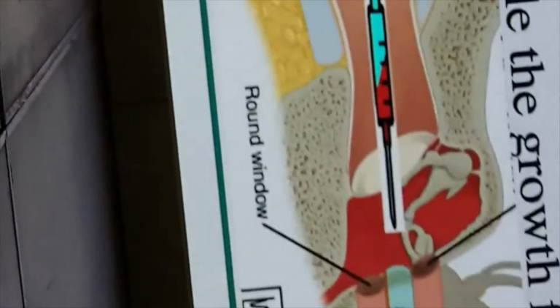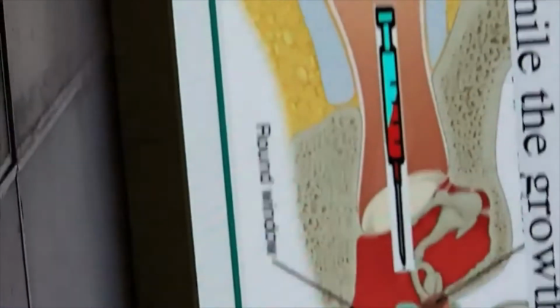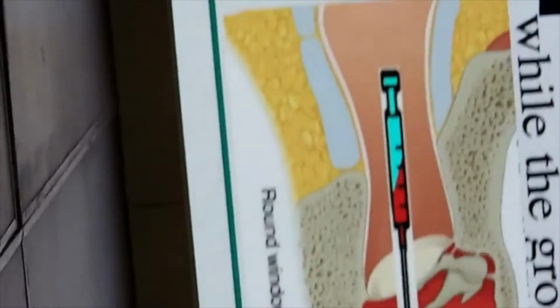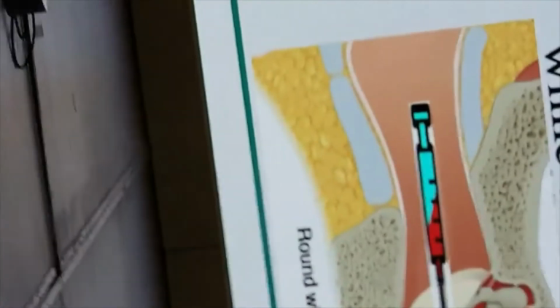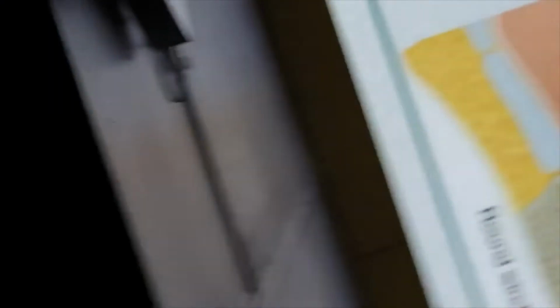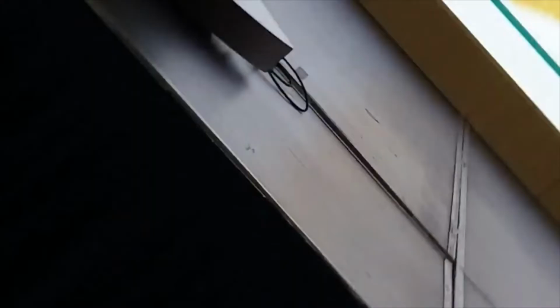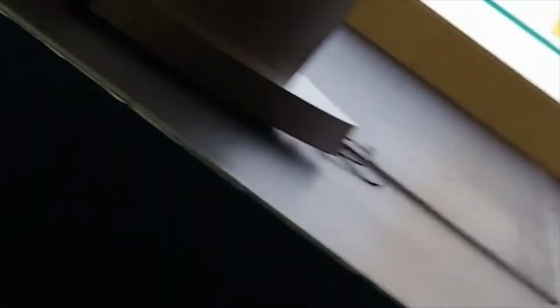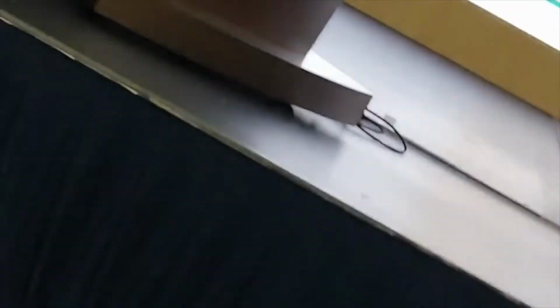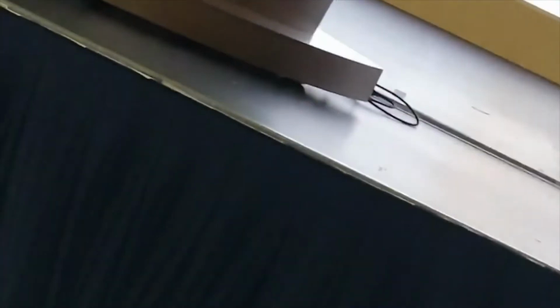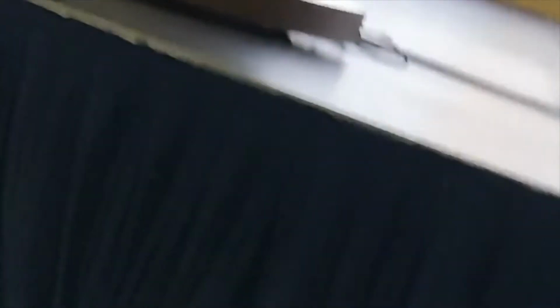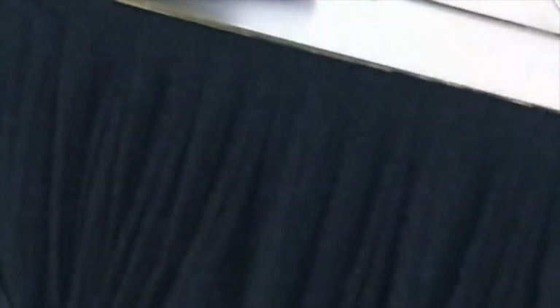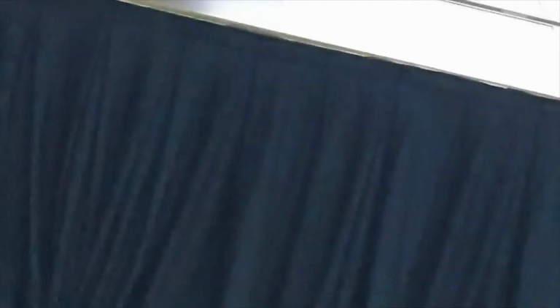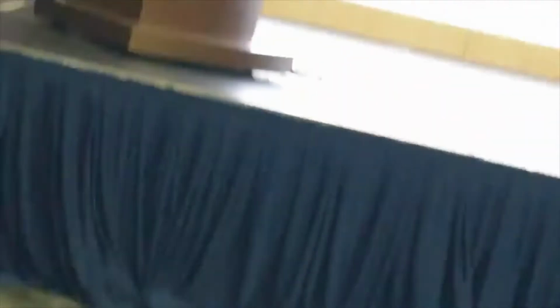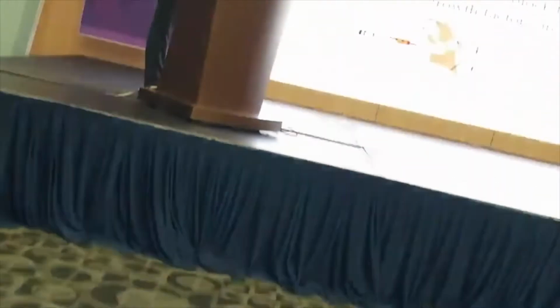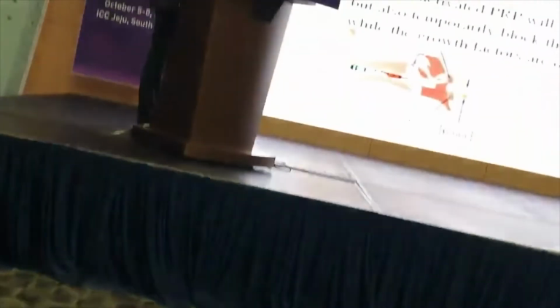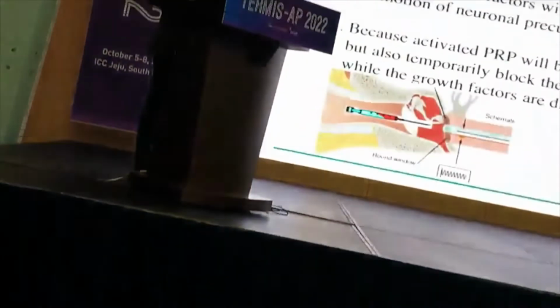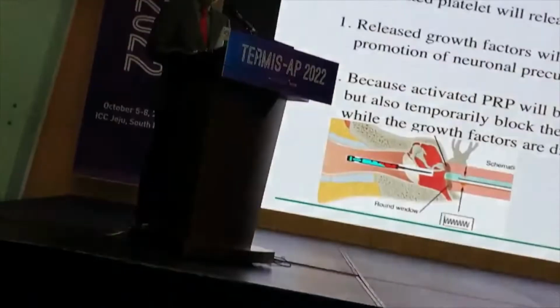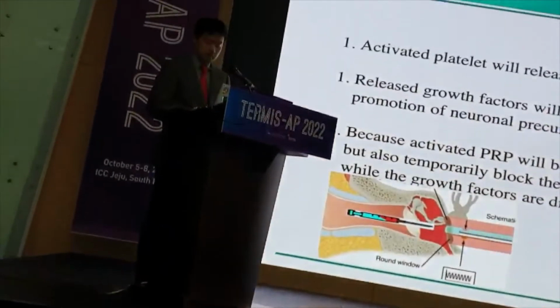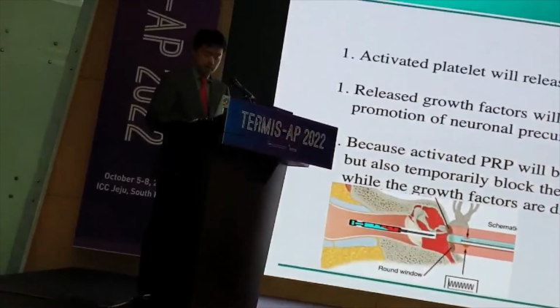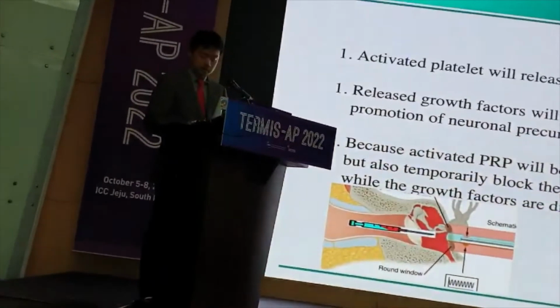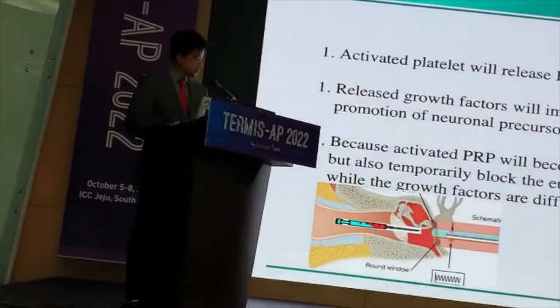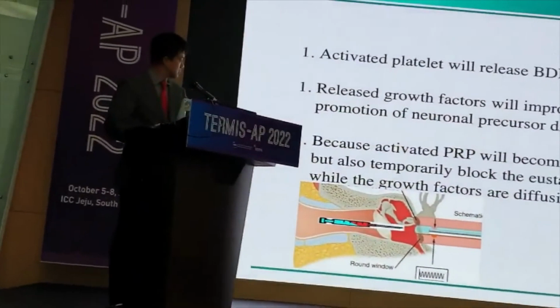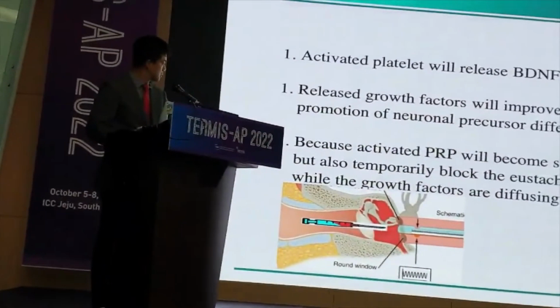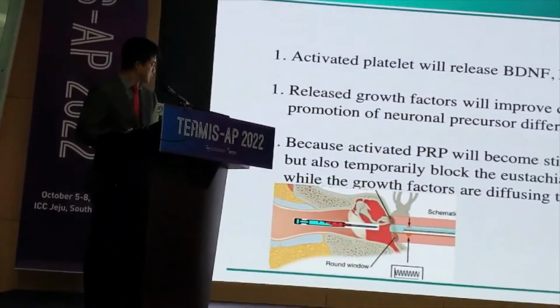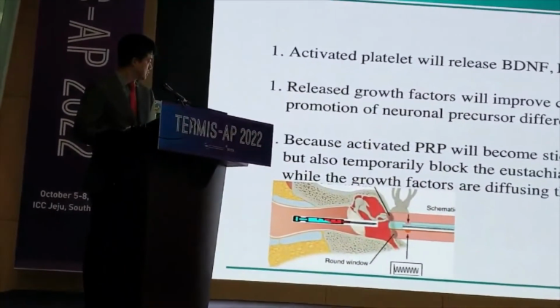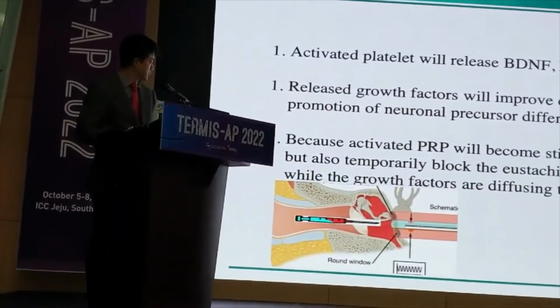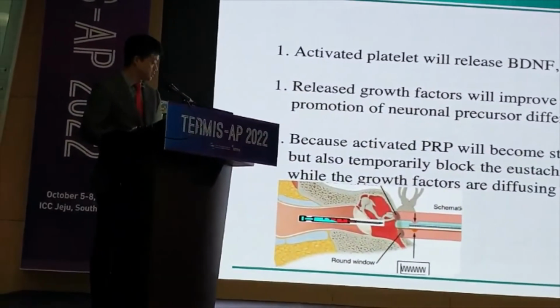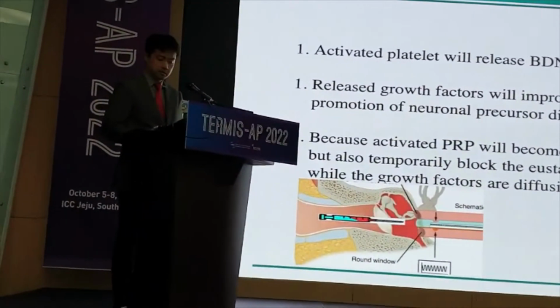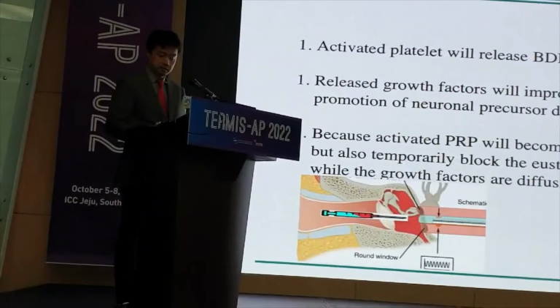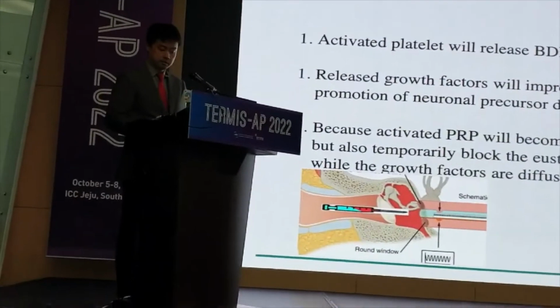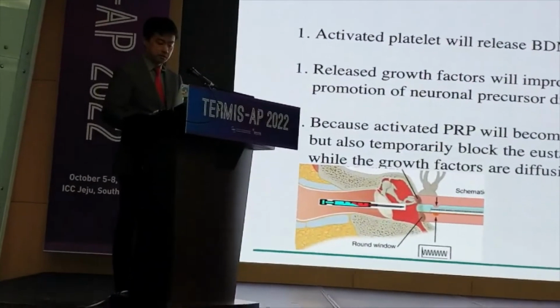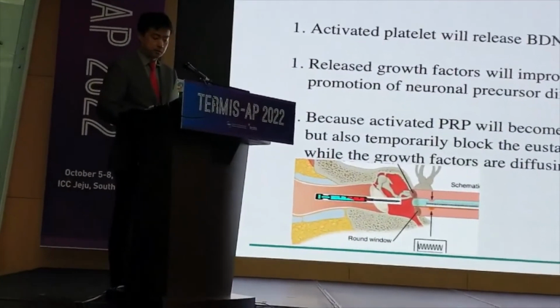This demonstration doesn't work, anyway. You can see here — that's for later. This is not working.